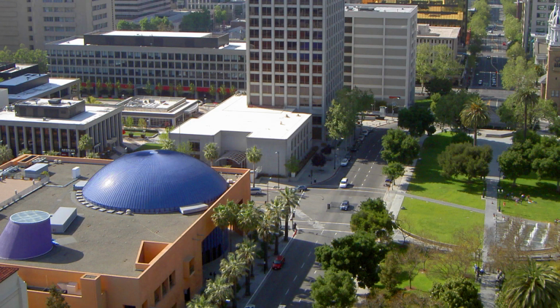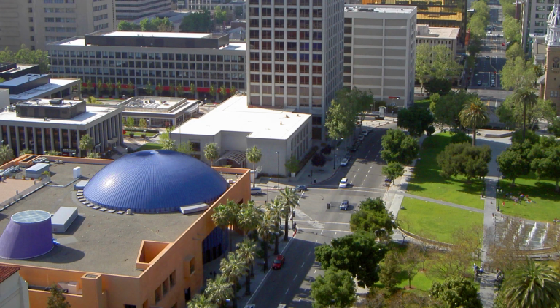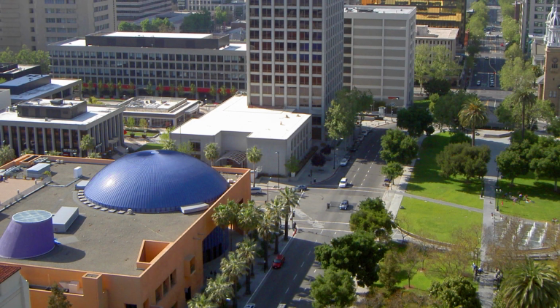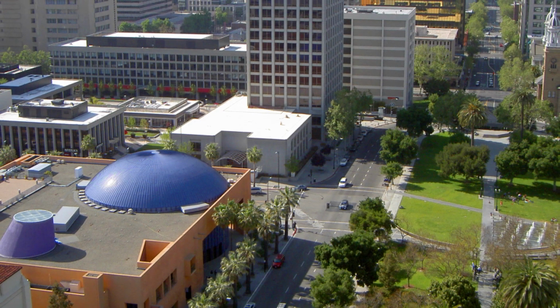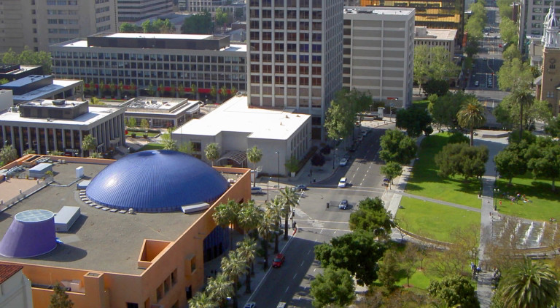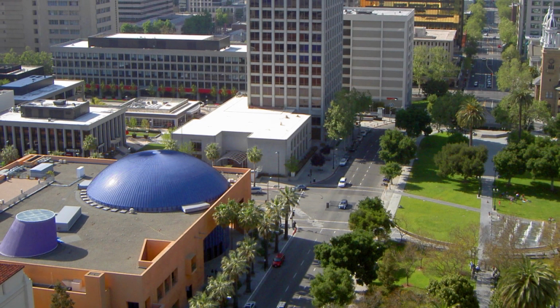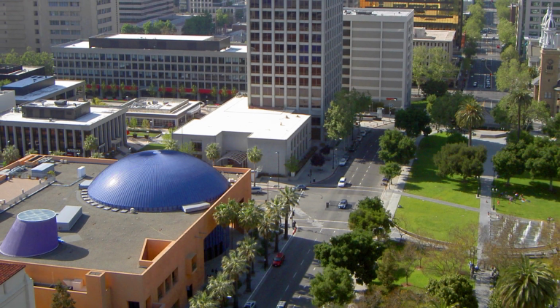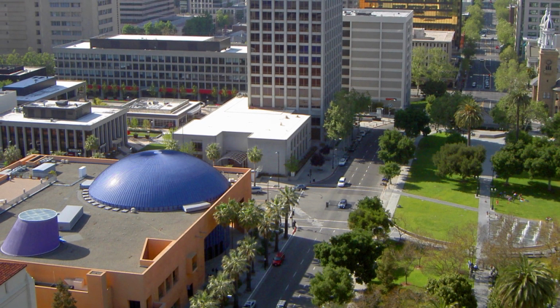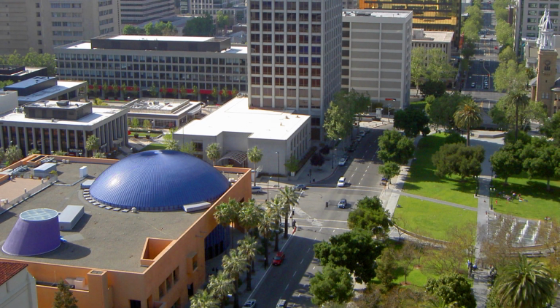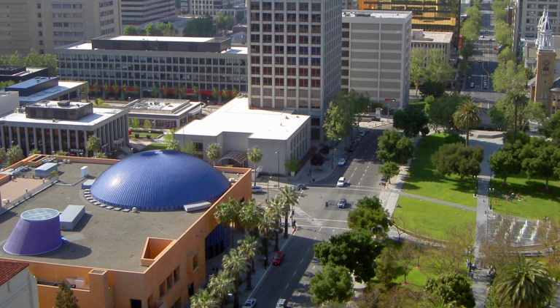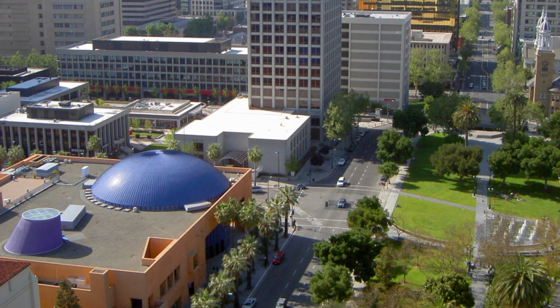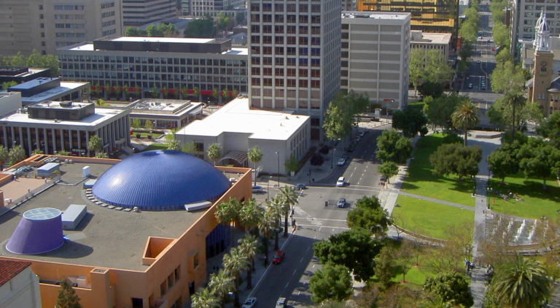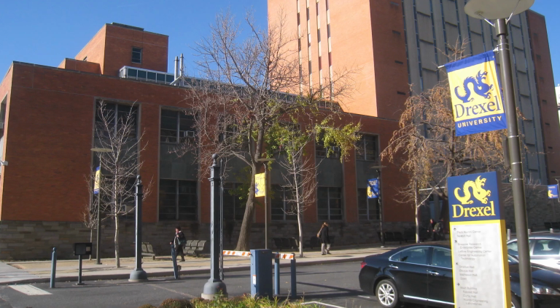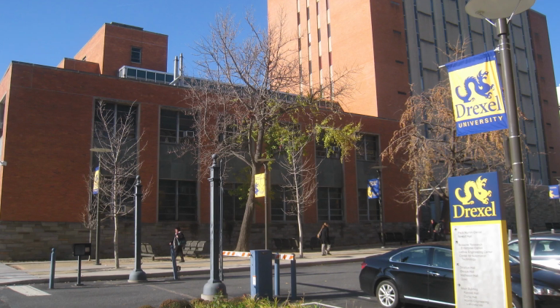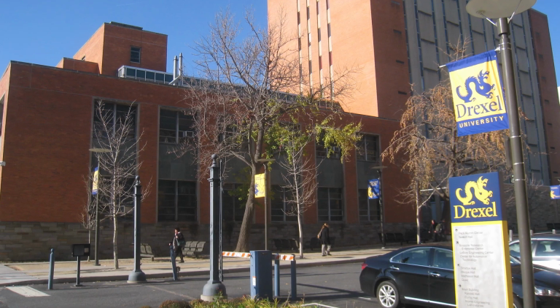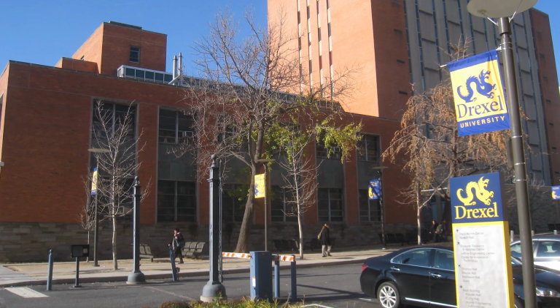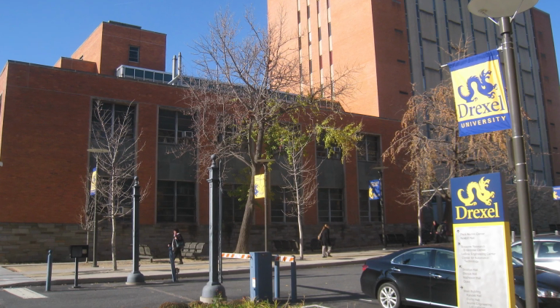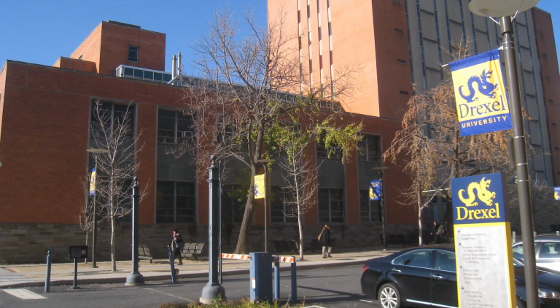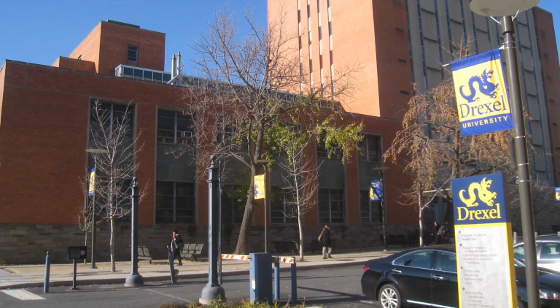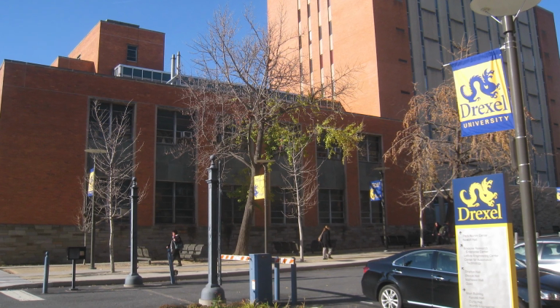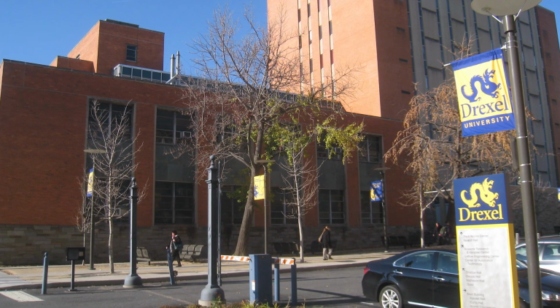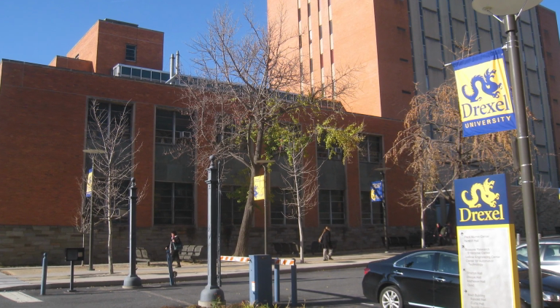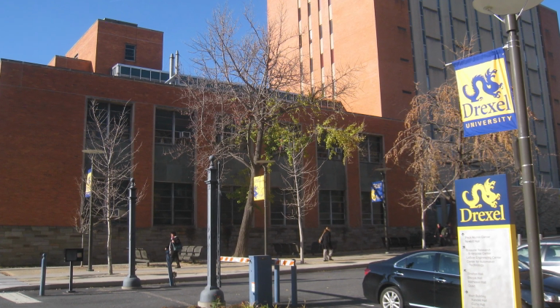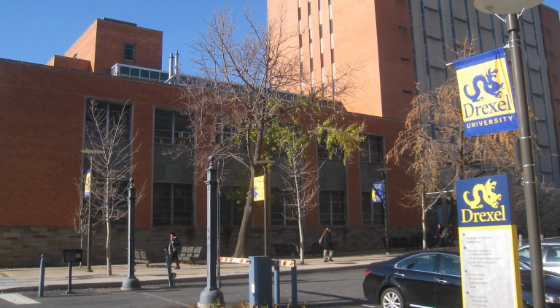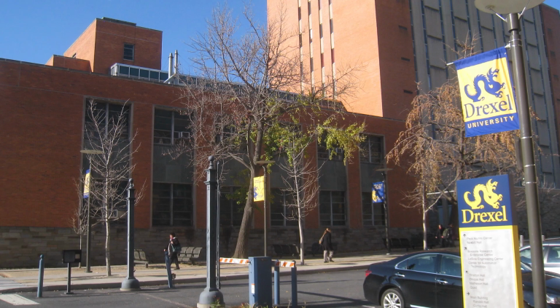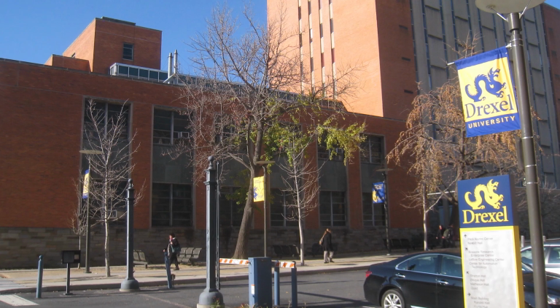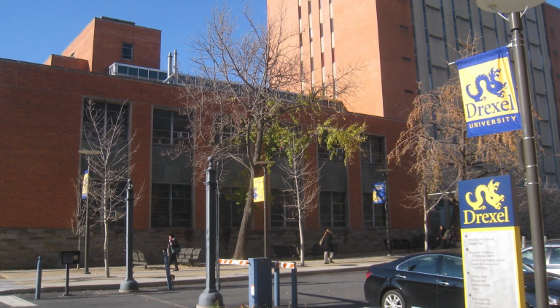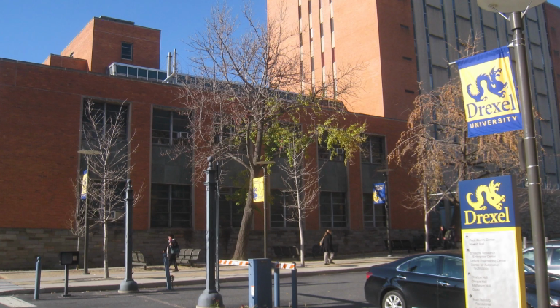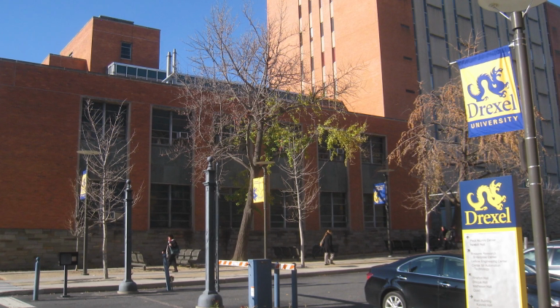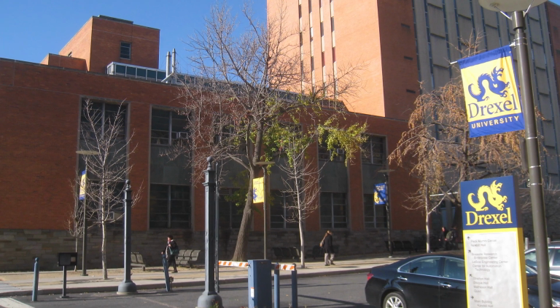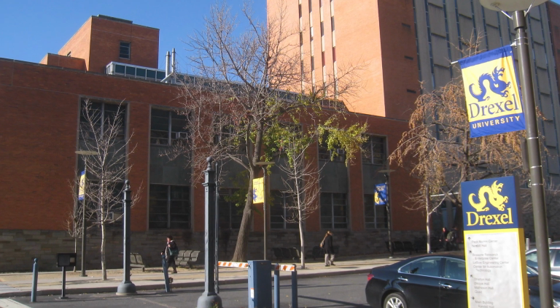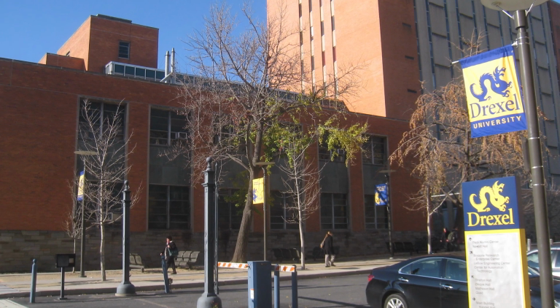I'm from San Jose, California, and I came to Drexel University to study biology.